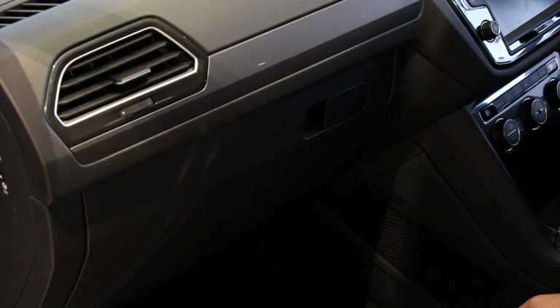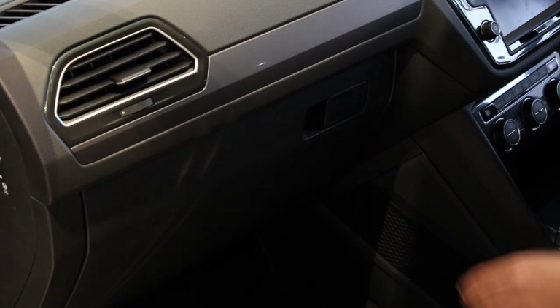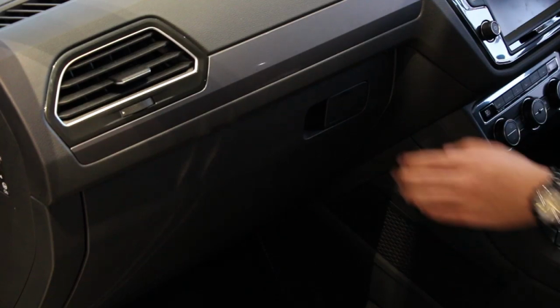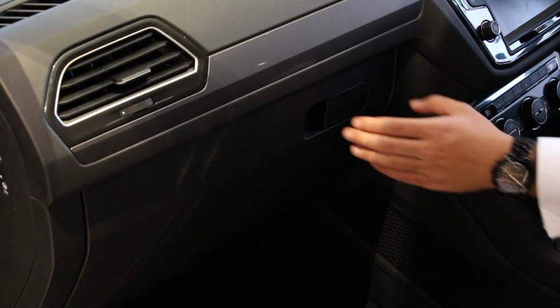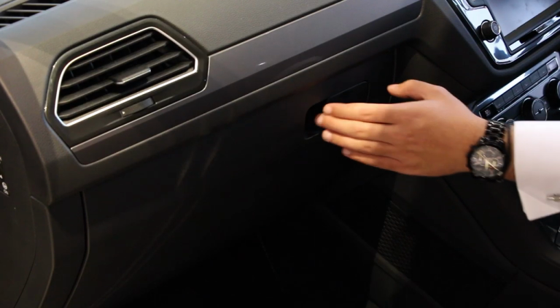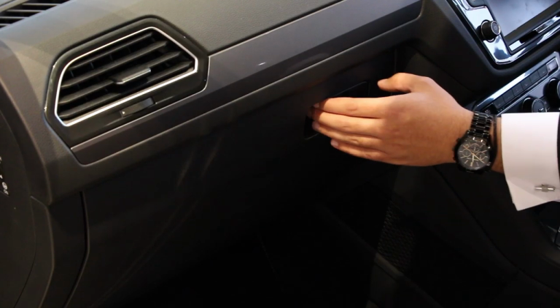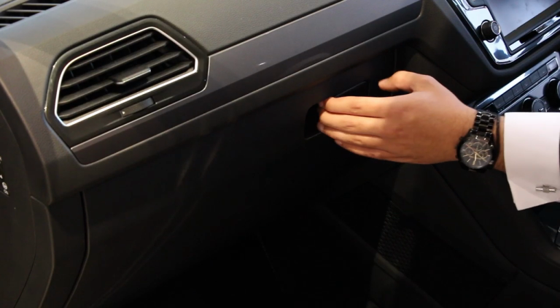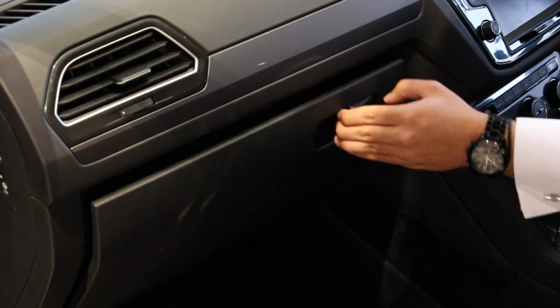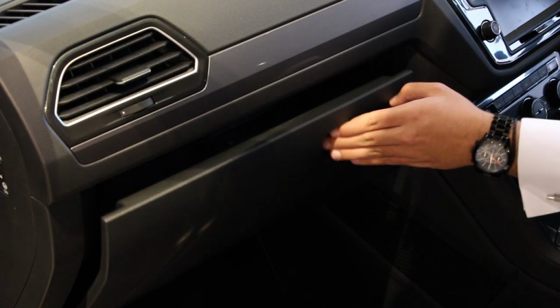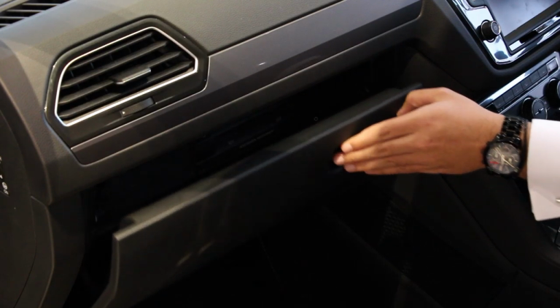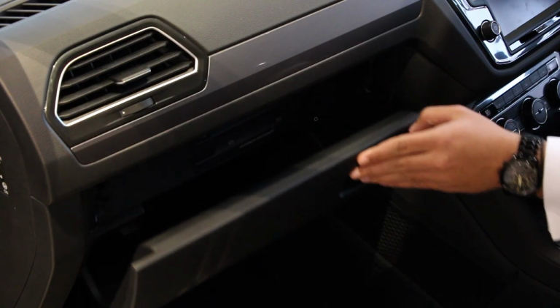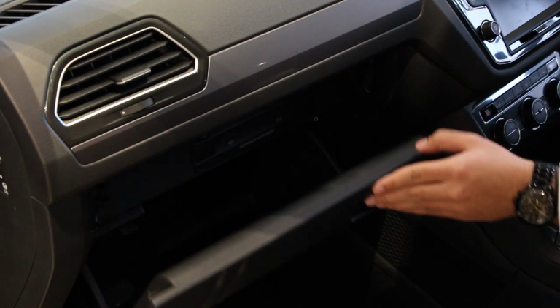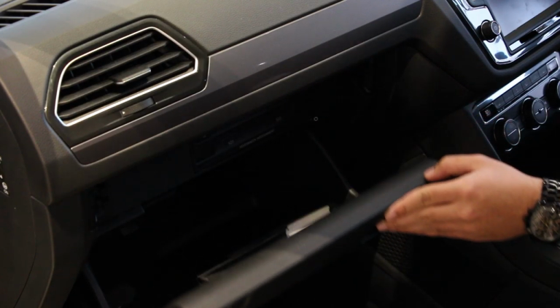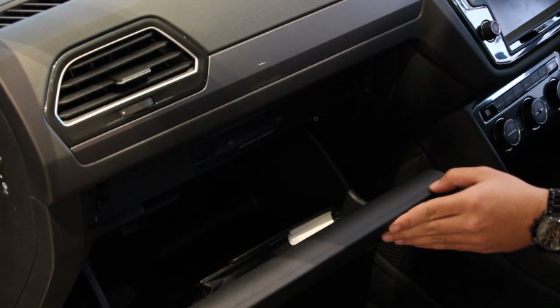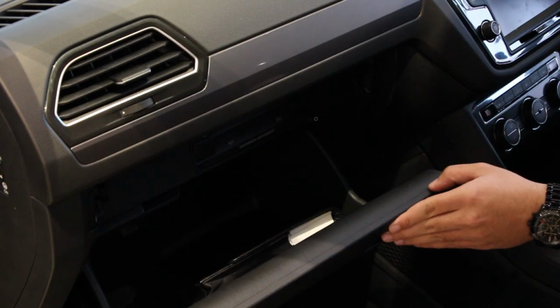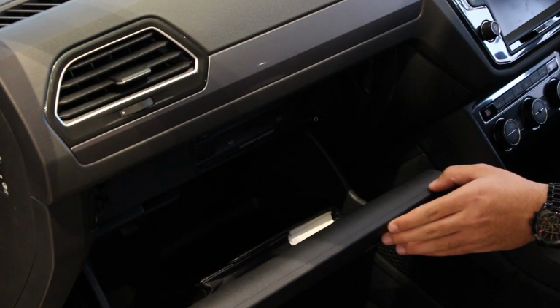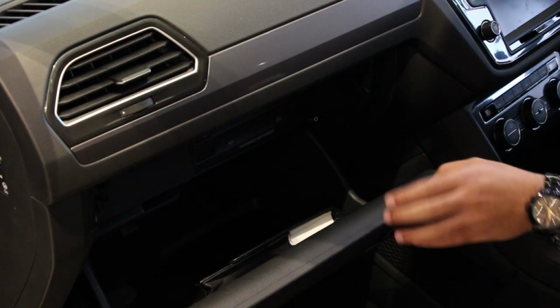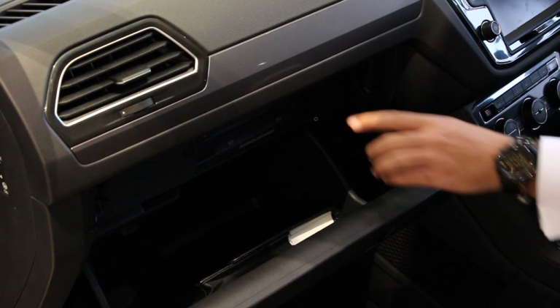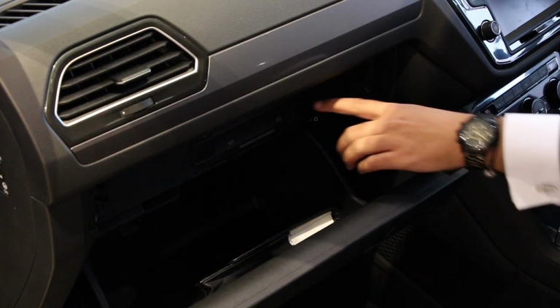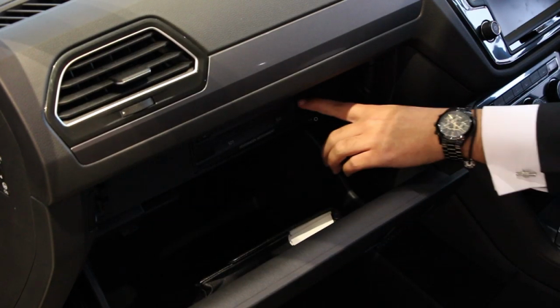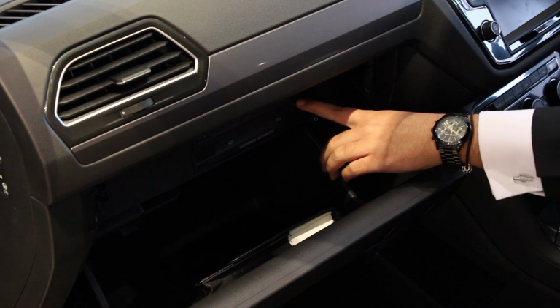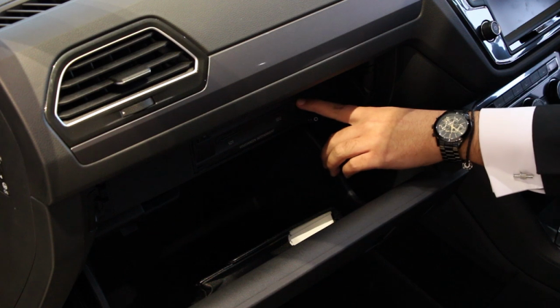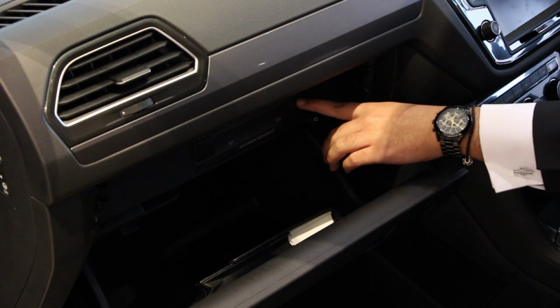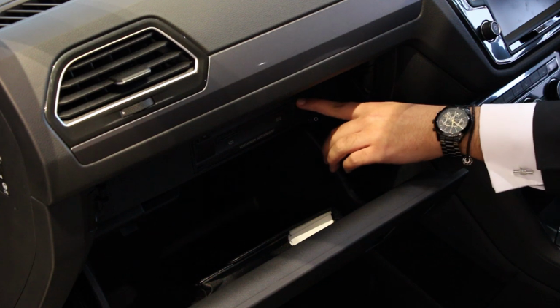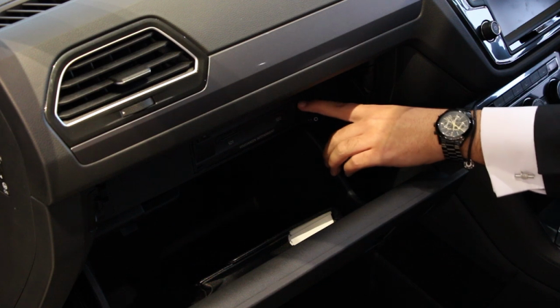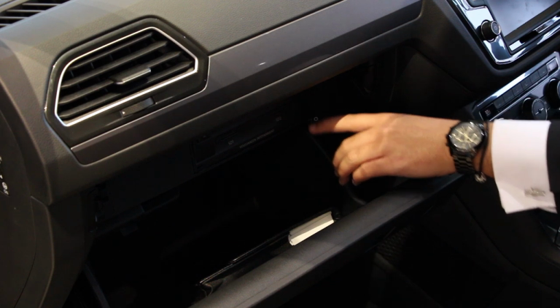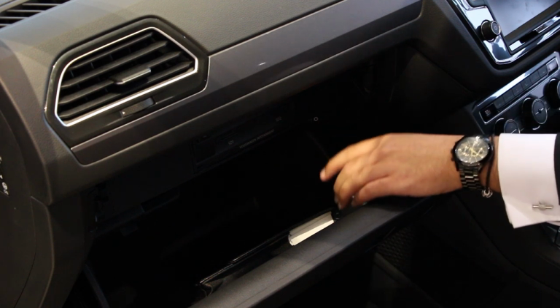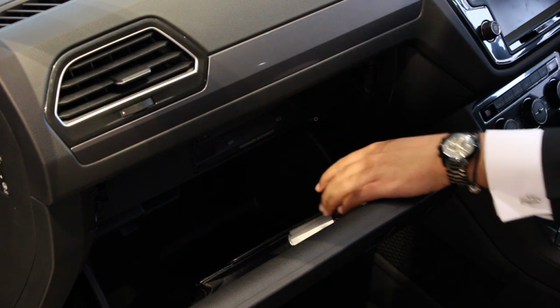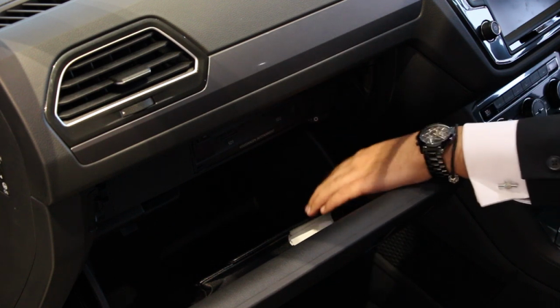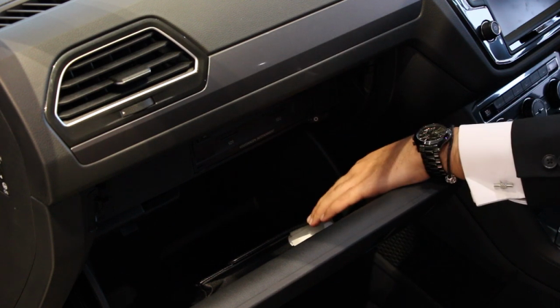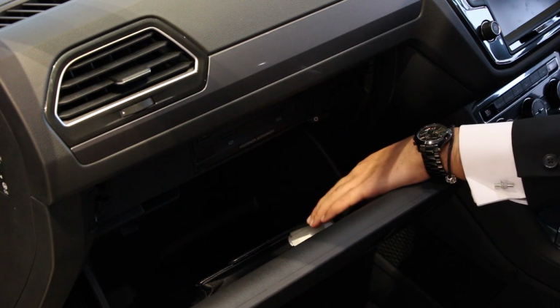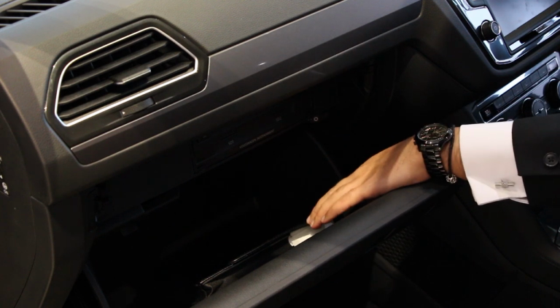Located on the passenger side of the vehicle is the glove box. In here you will find your book pack and SD card slot.